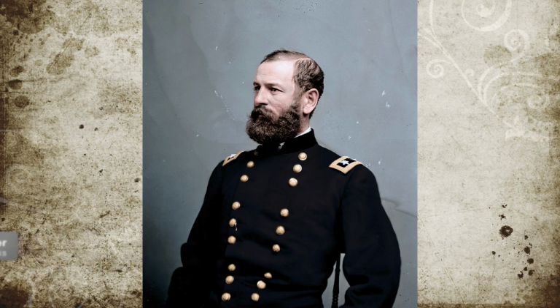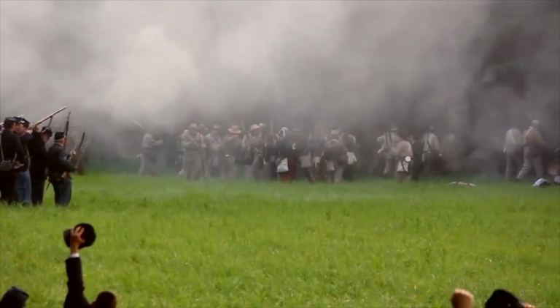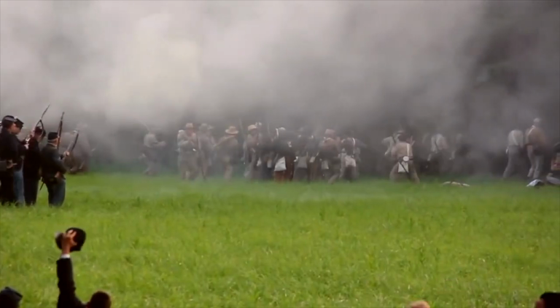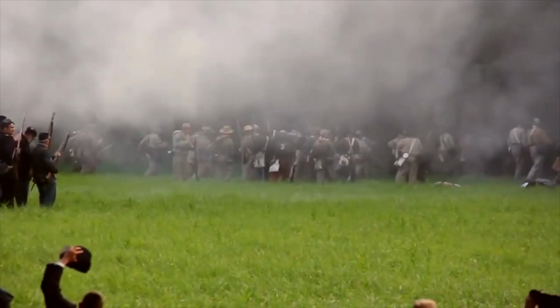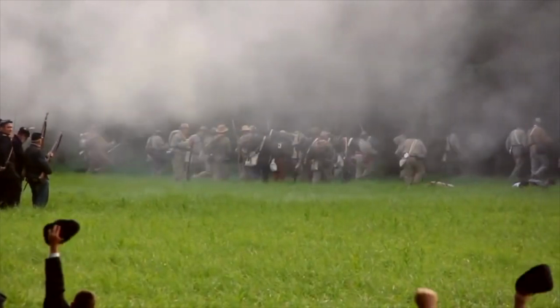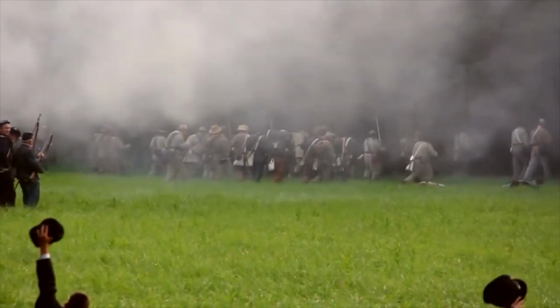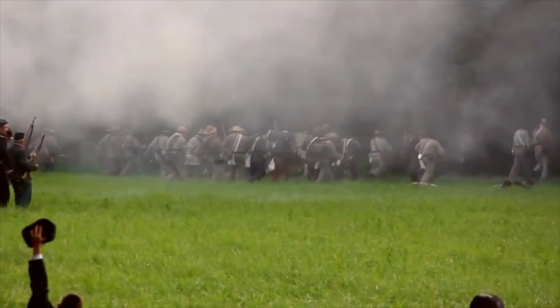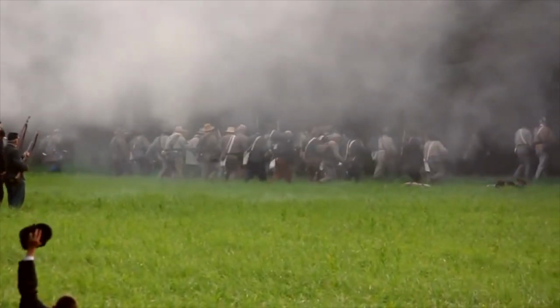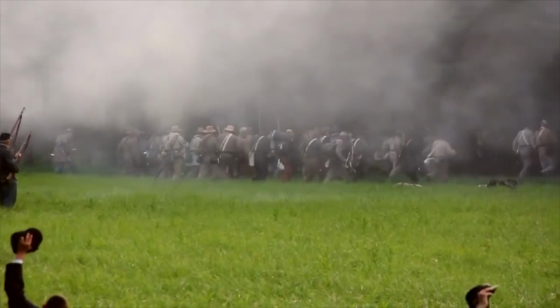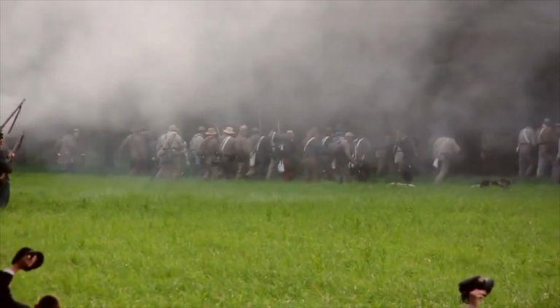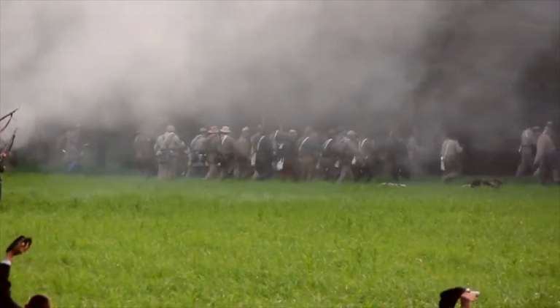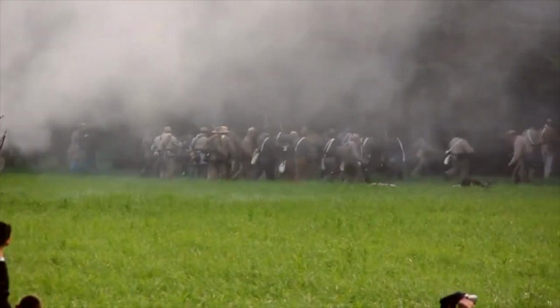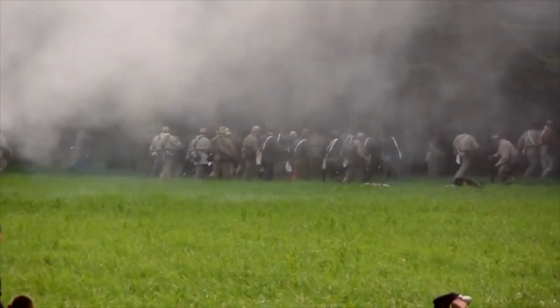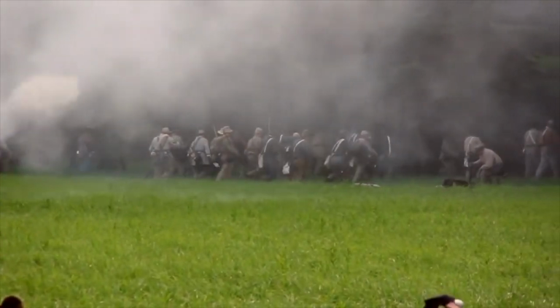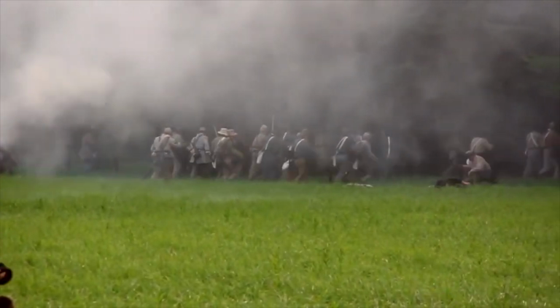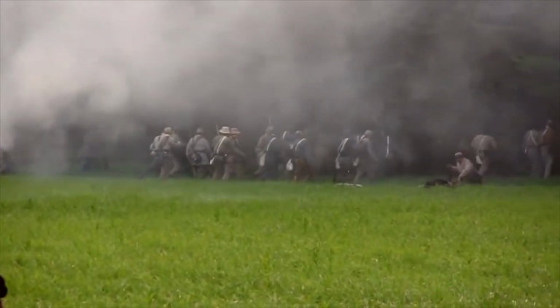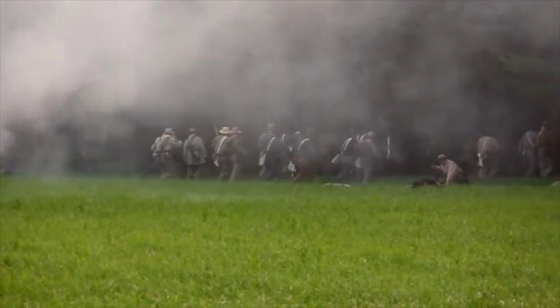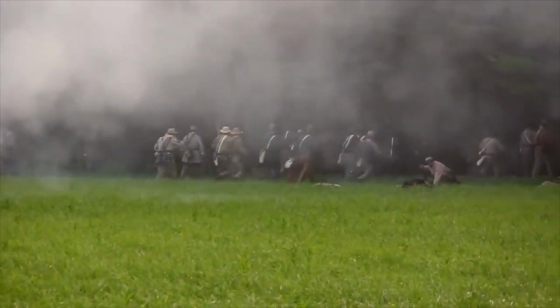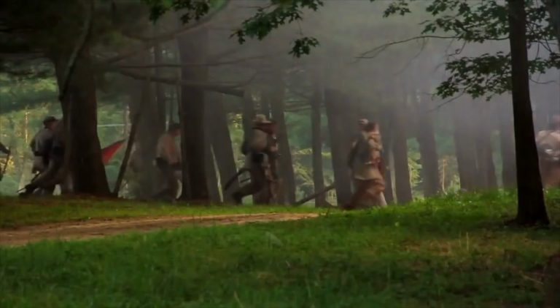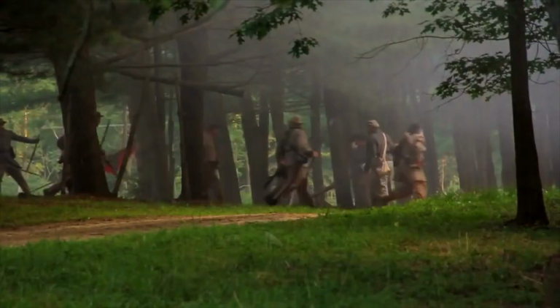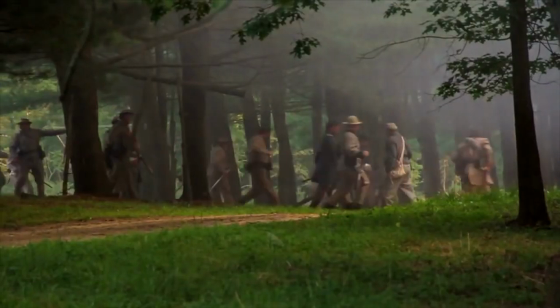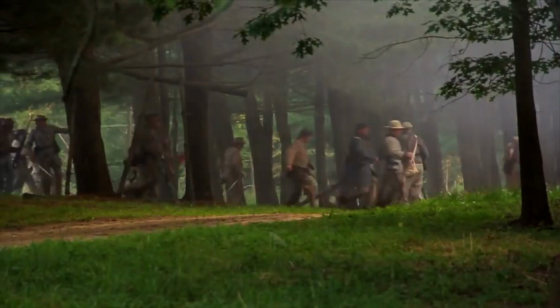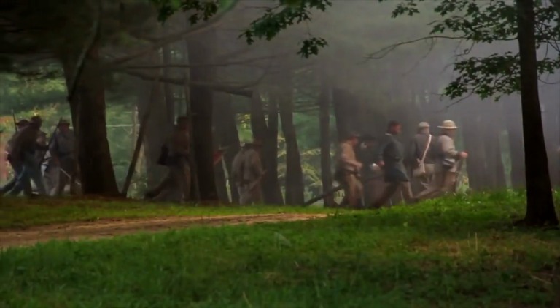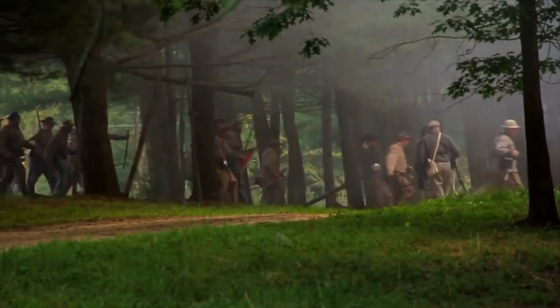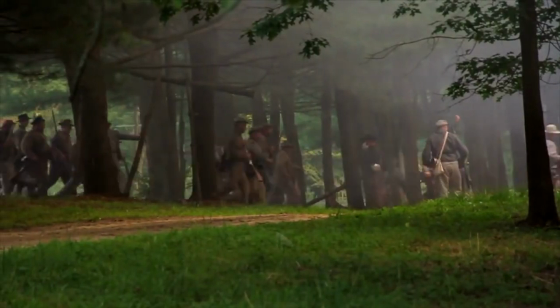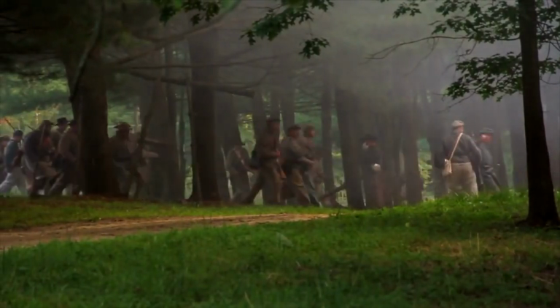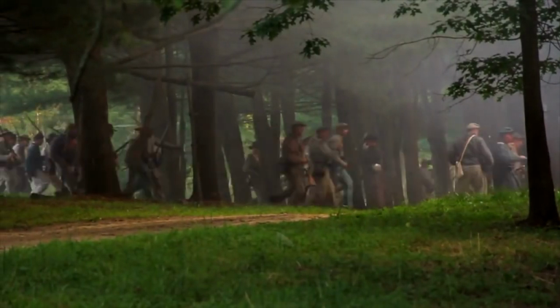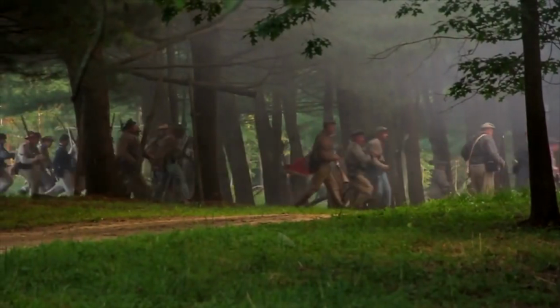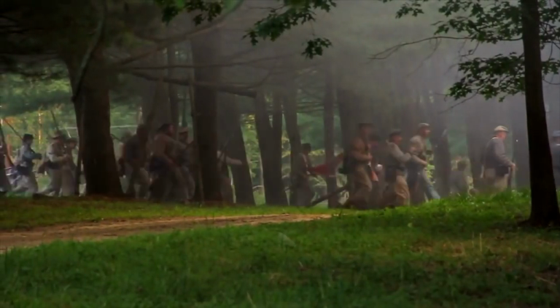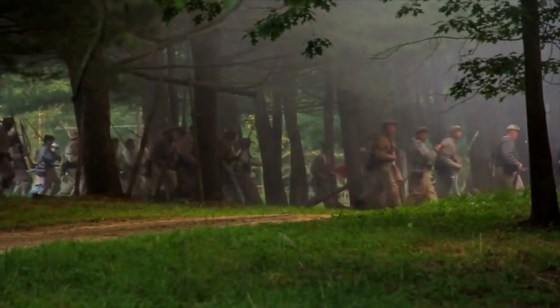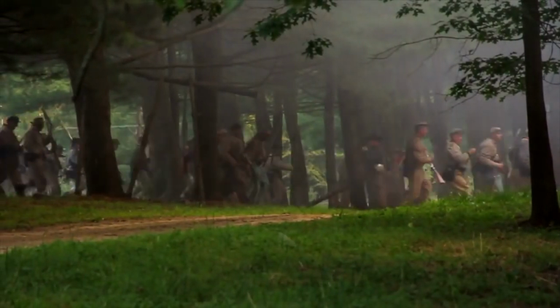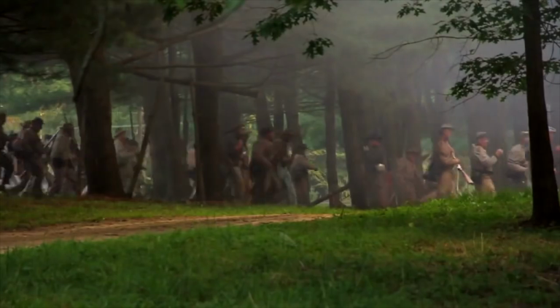The battle culminated in a fight at the Kinney Farm. The Confederate line broke under the reinforcements that Porter had sent, and they retreated back to Ashland.